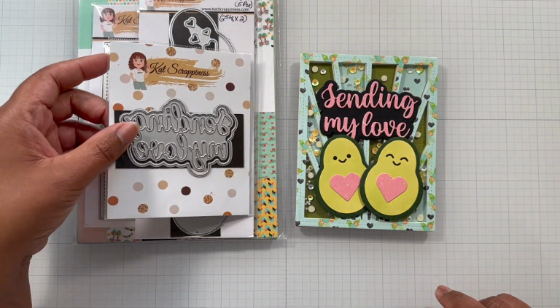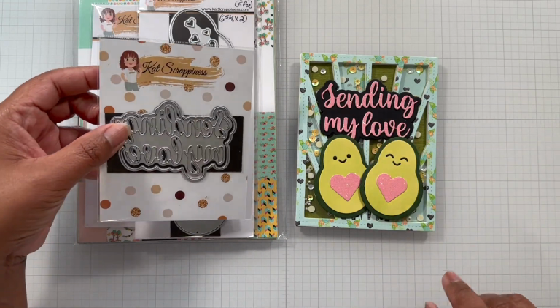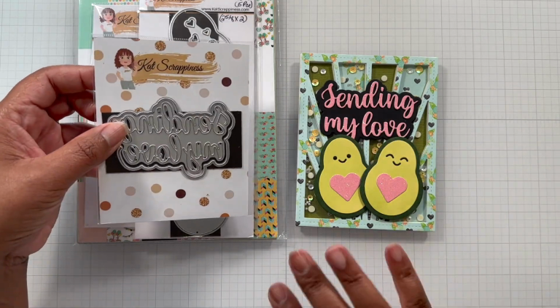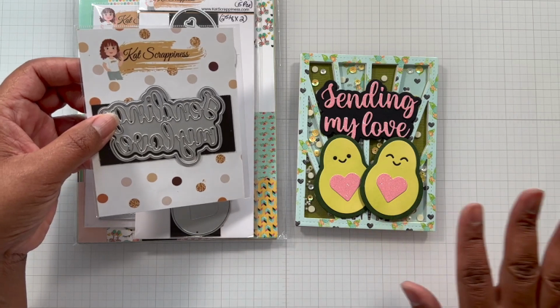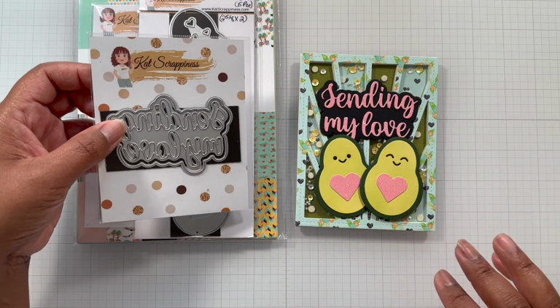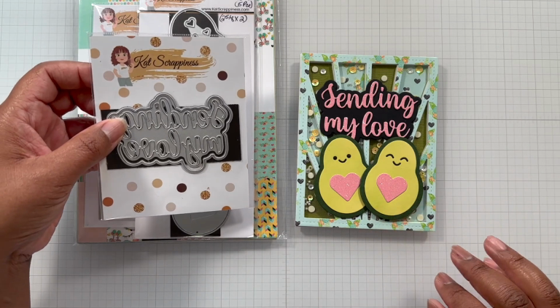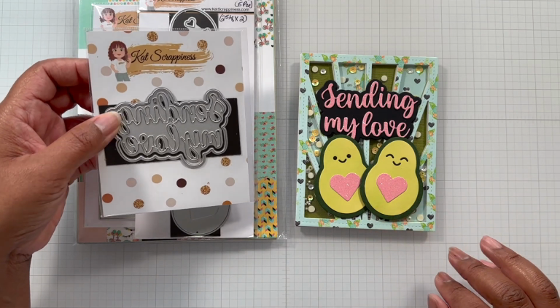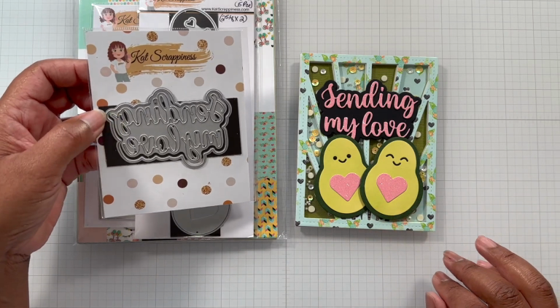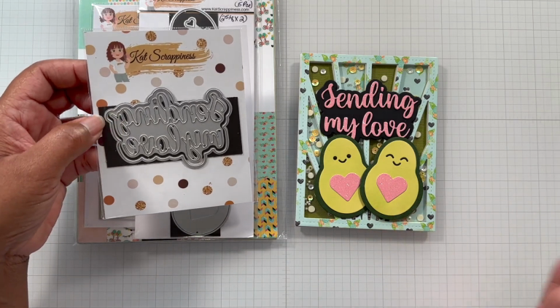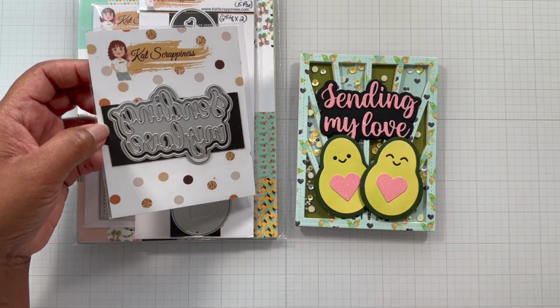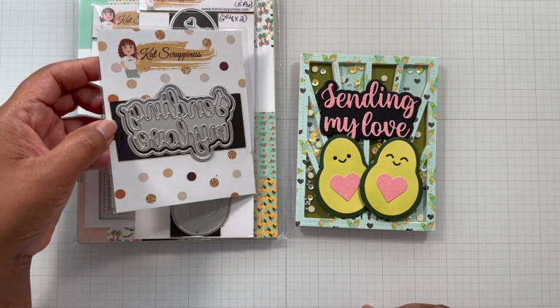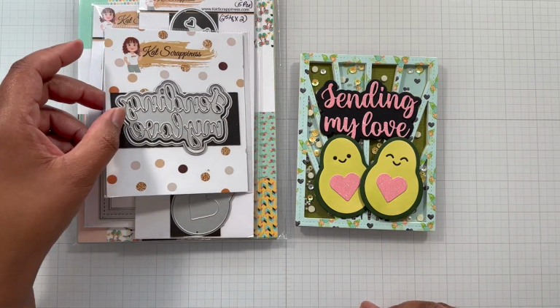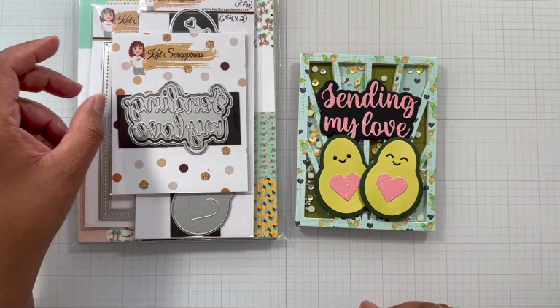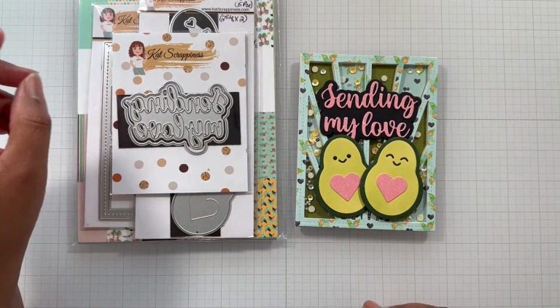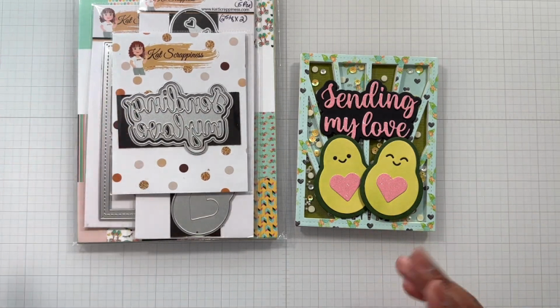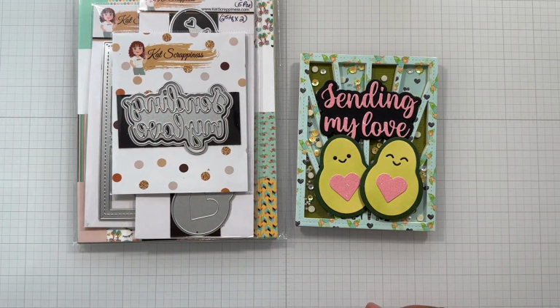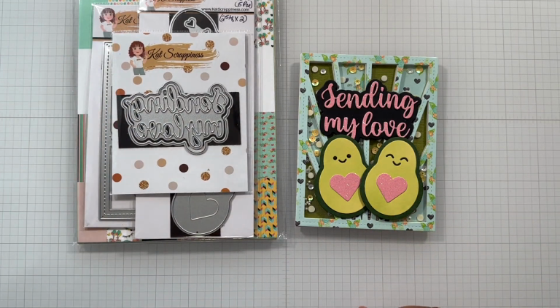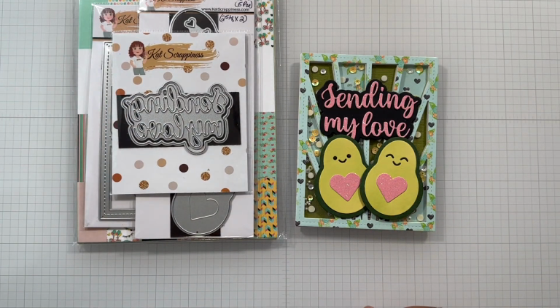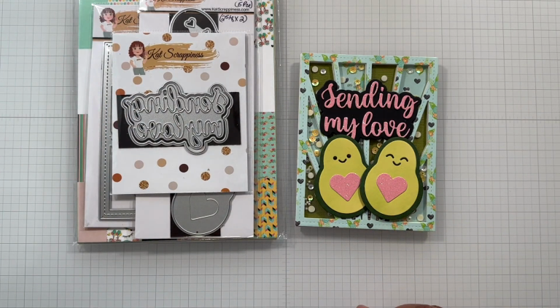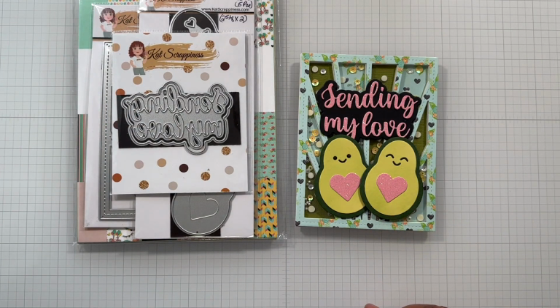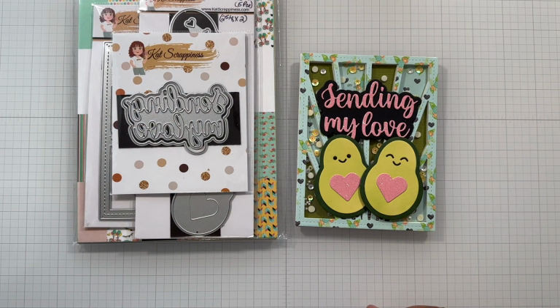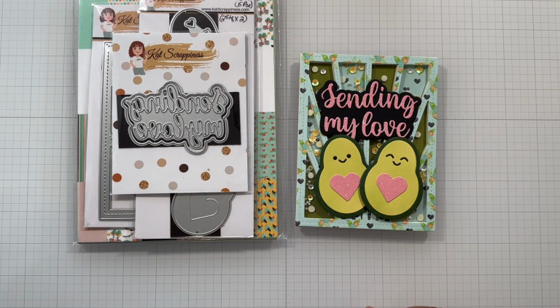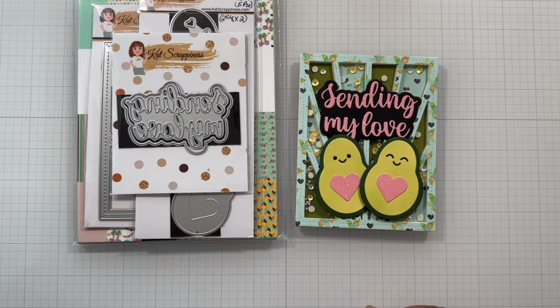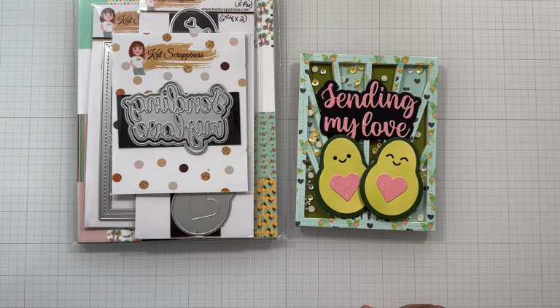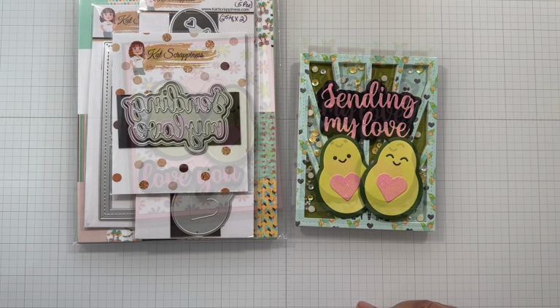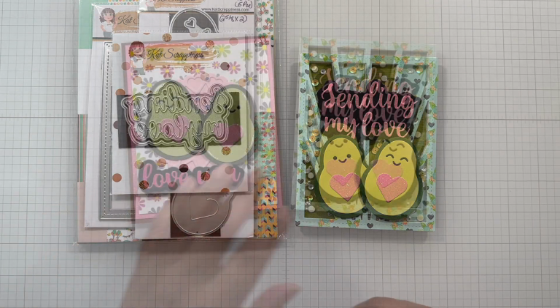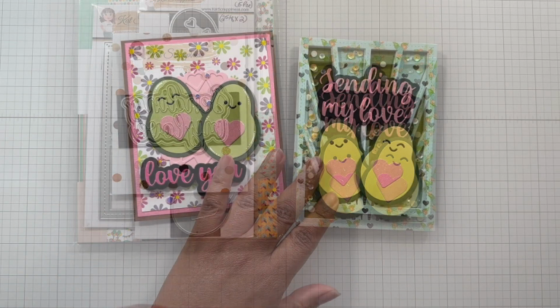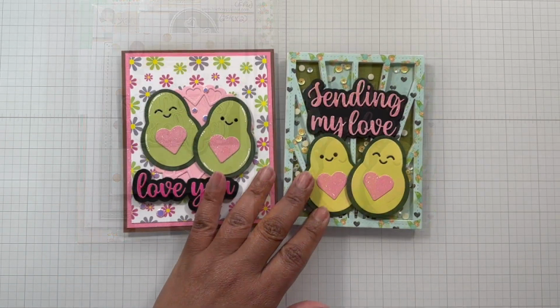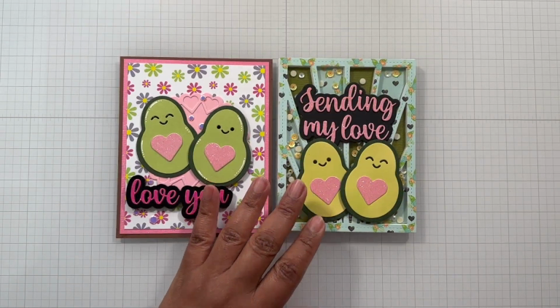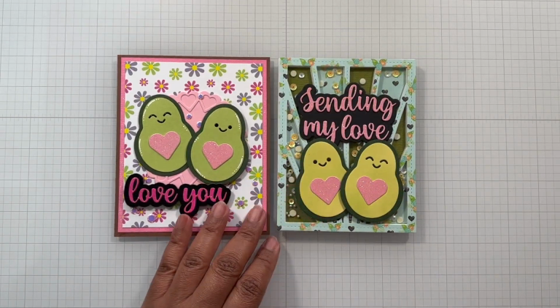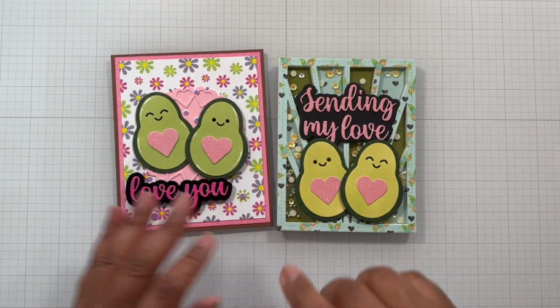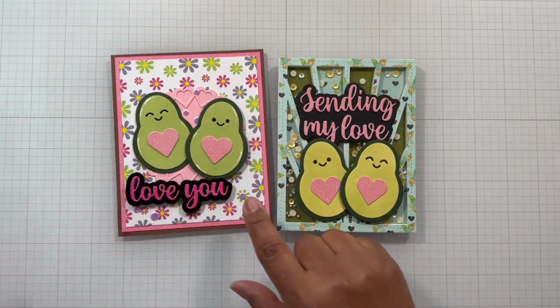Next I used one of Cat's amazing word dies — 'Sending My Love.' So cute, it comes together very easily and cuts super well, even through all that glitter cardstock.